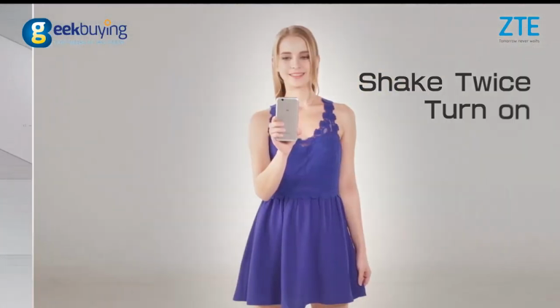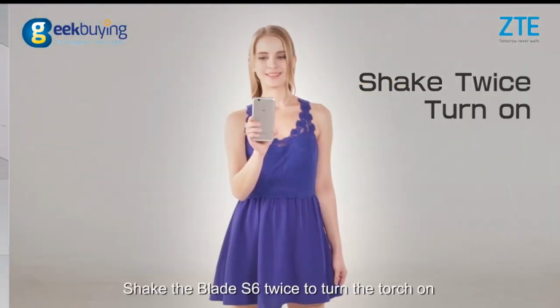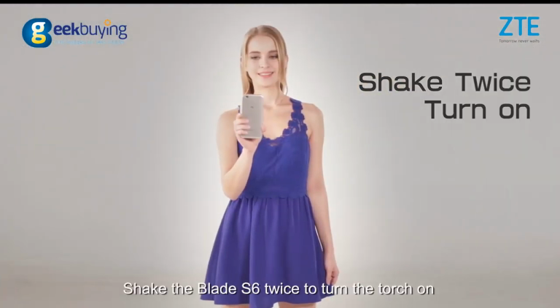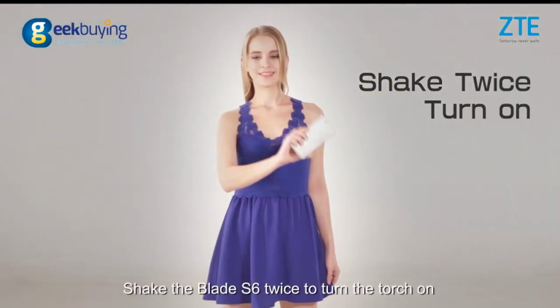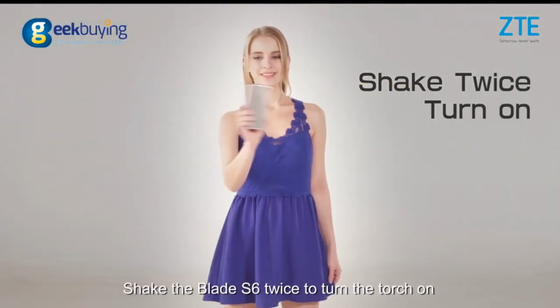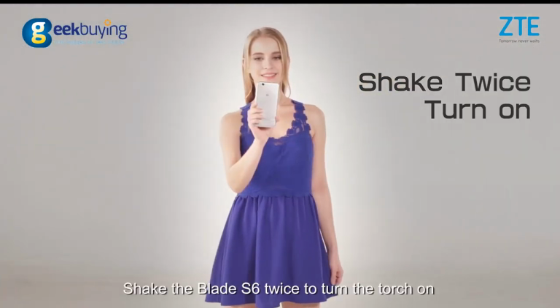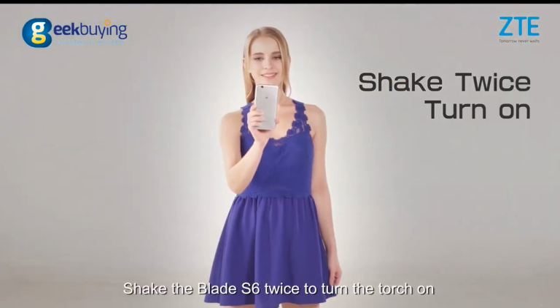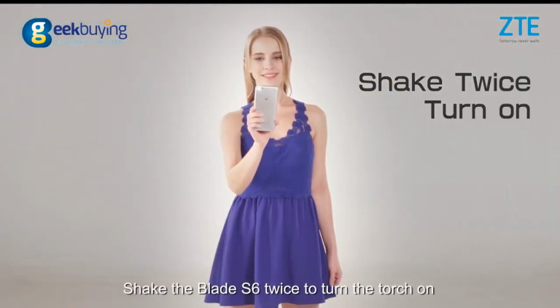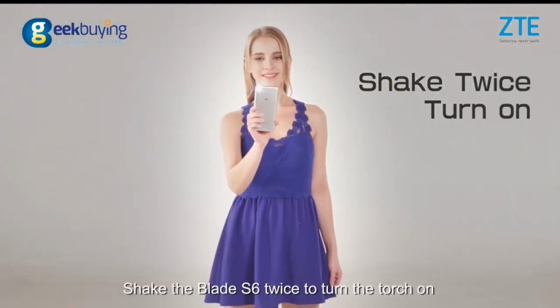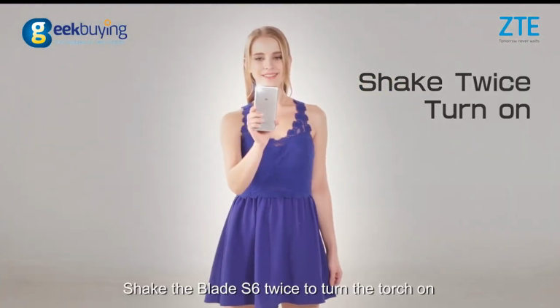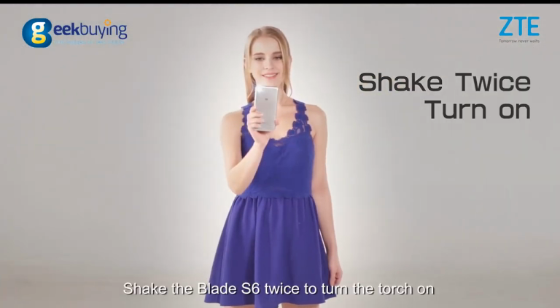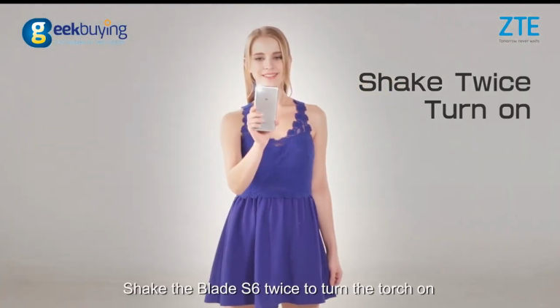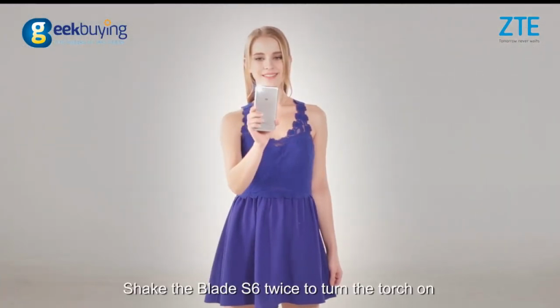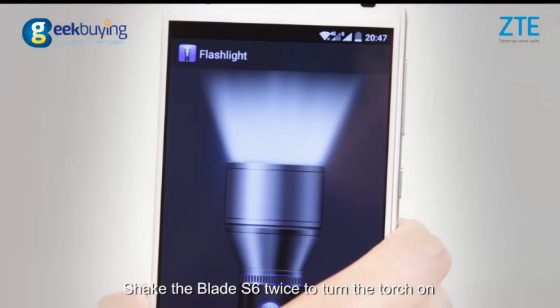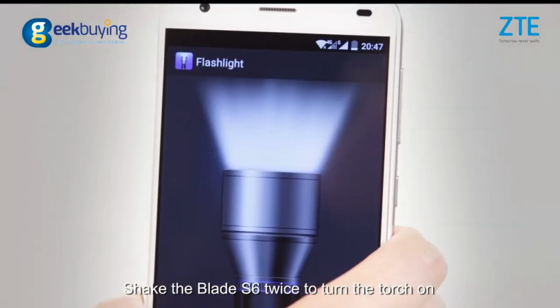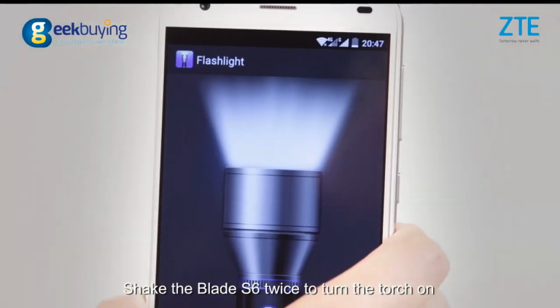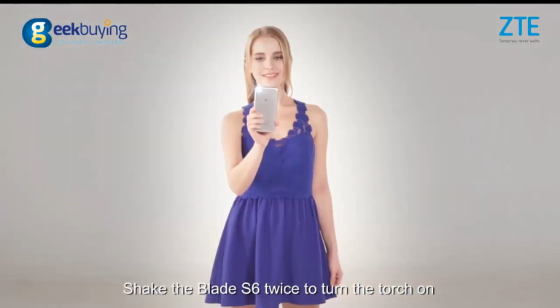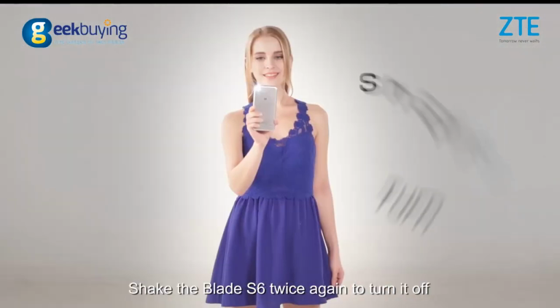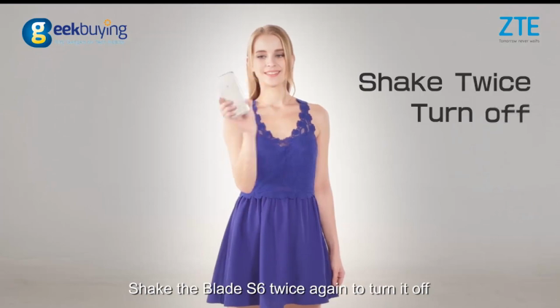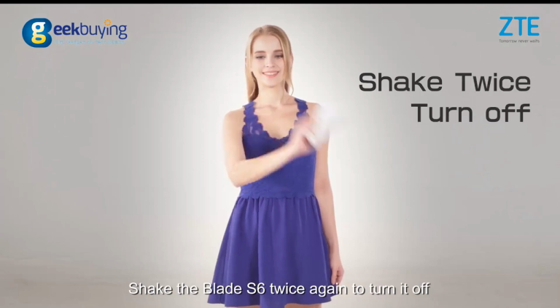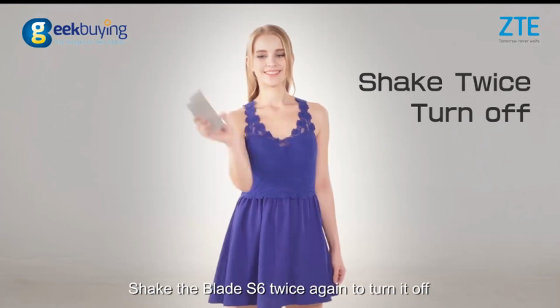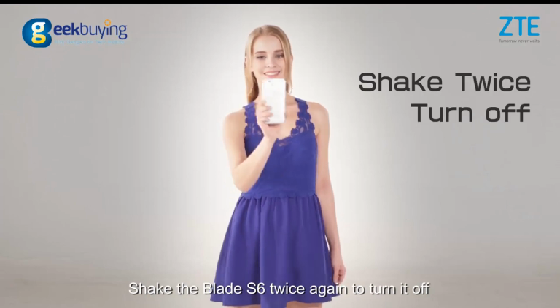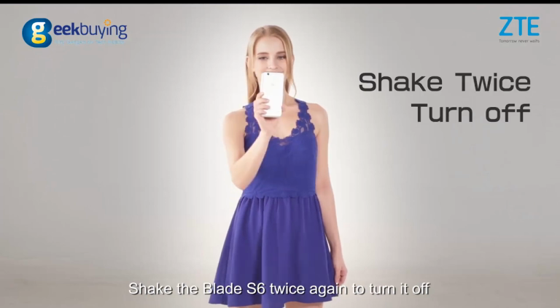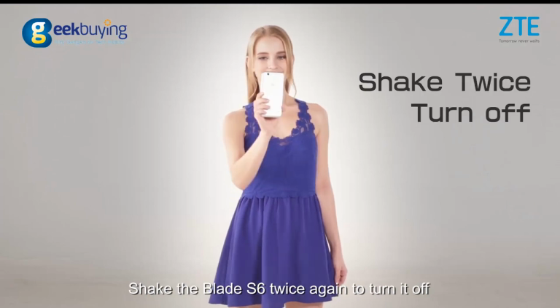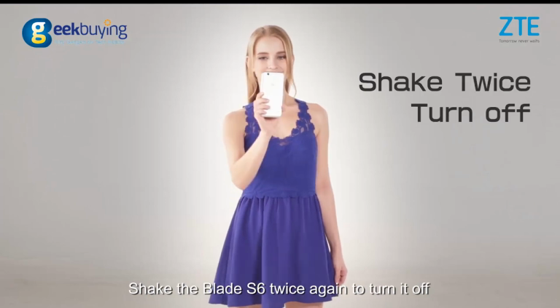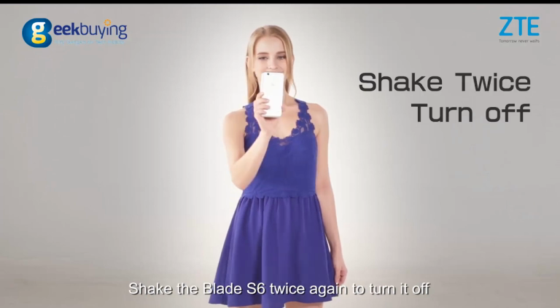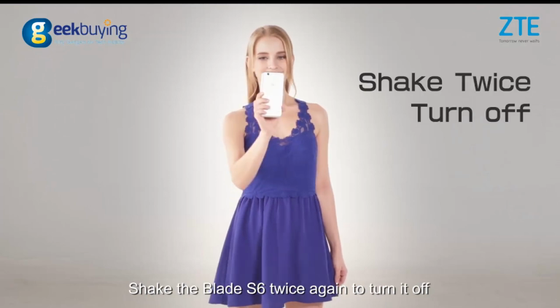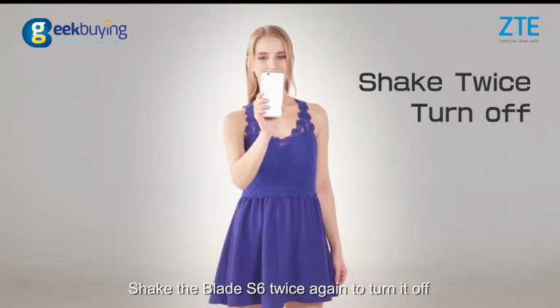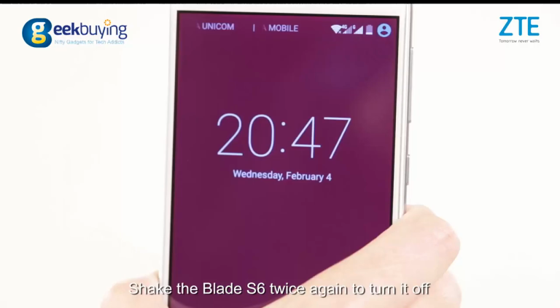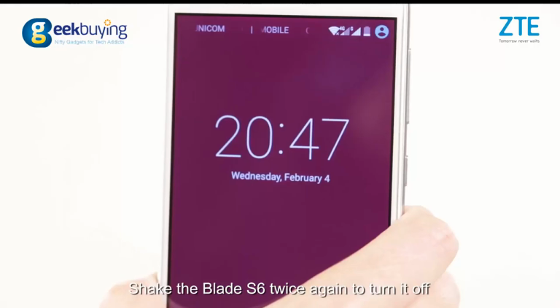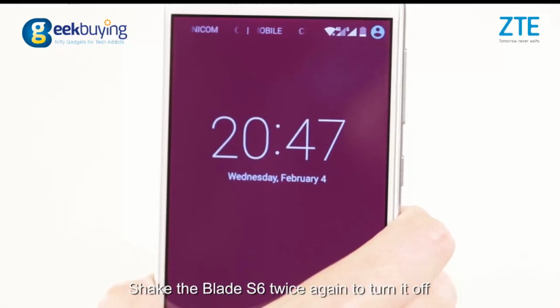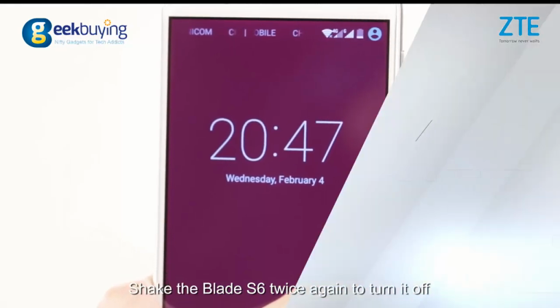Shake the Blade i6 twice to turn the torch on, shake the Blade i6 twice again to turn it off.